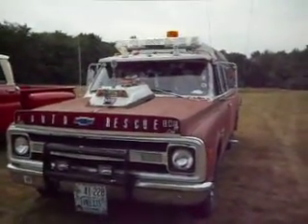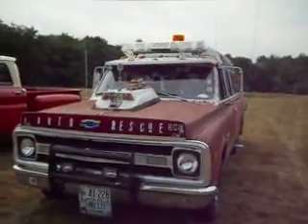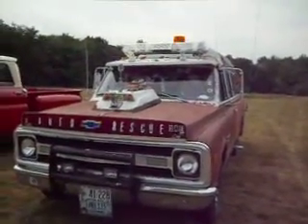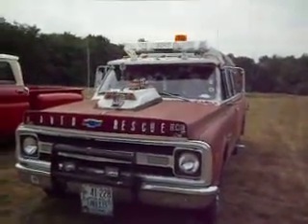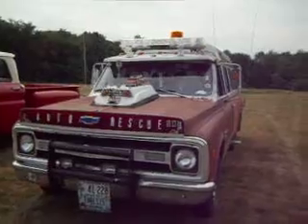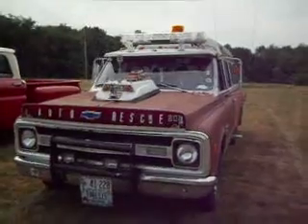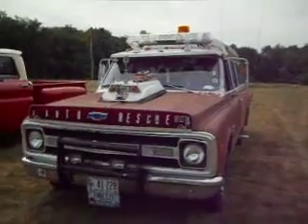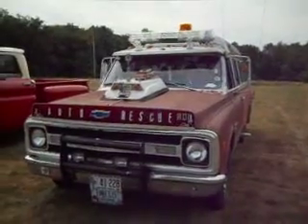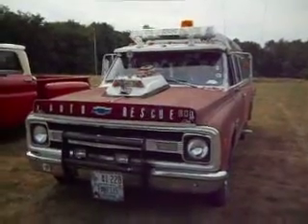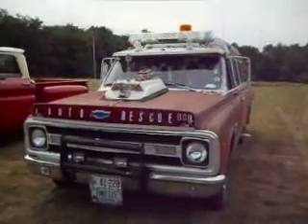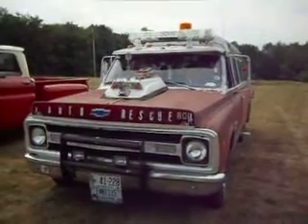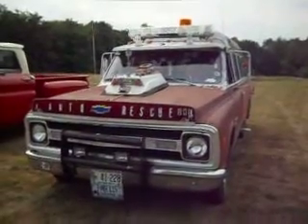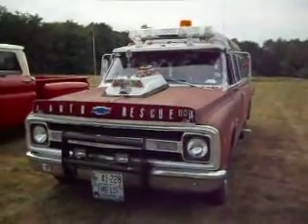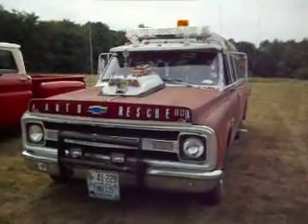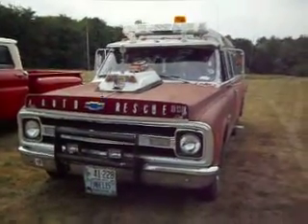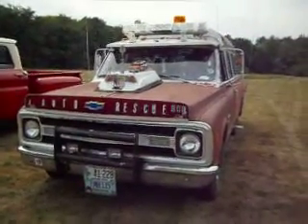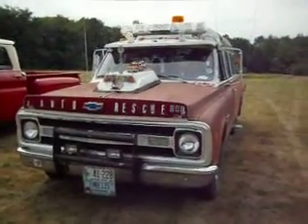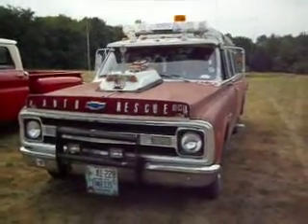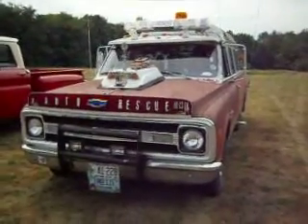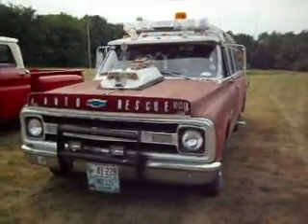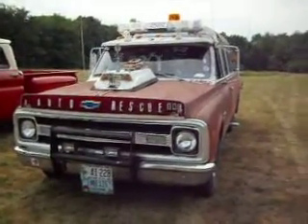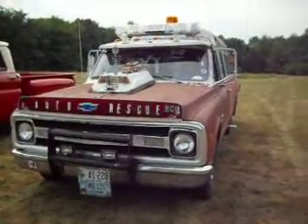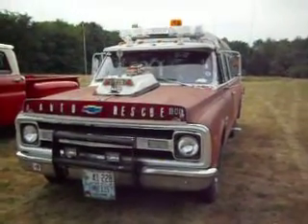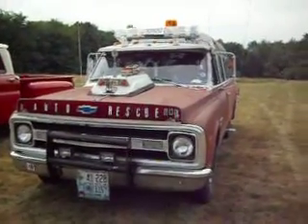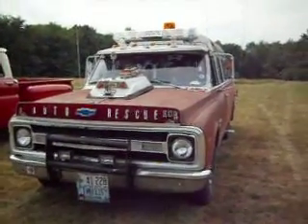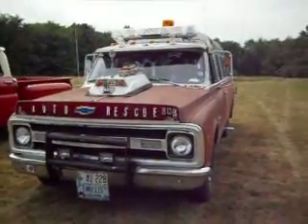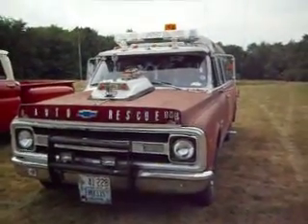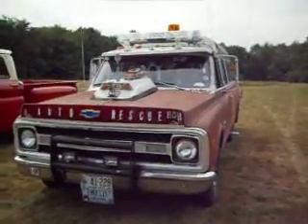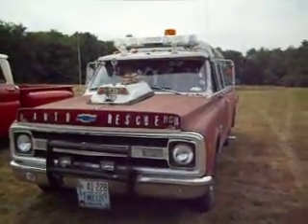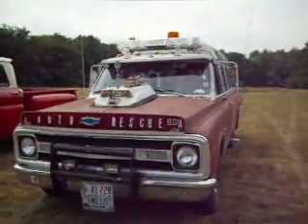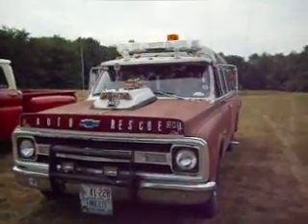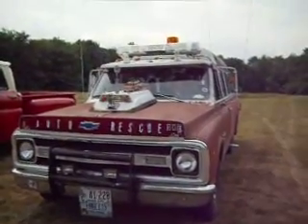That's super old. The lights still work — you heard the siren when they came in on one of my other videos.